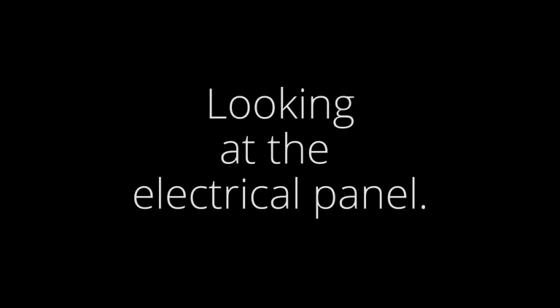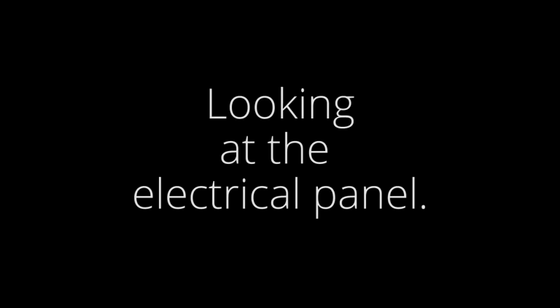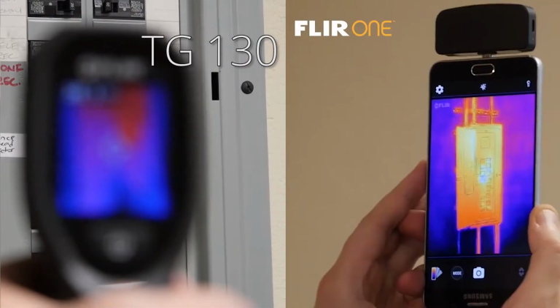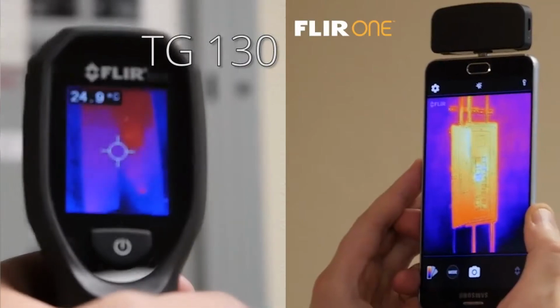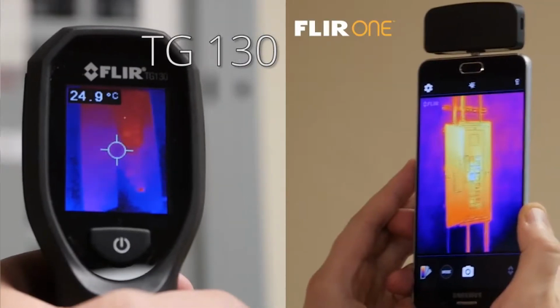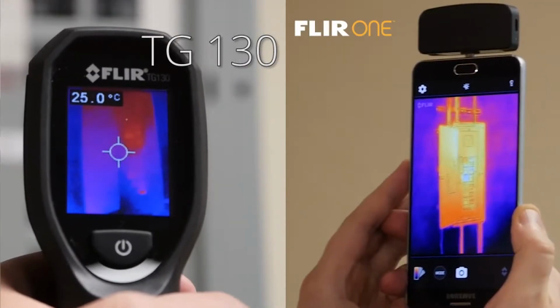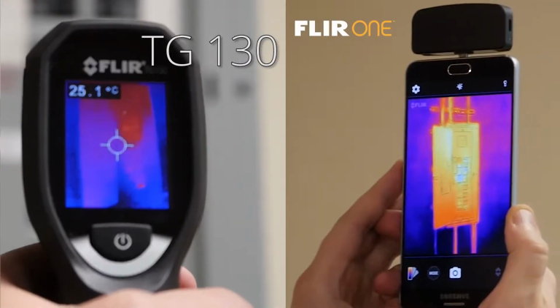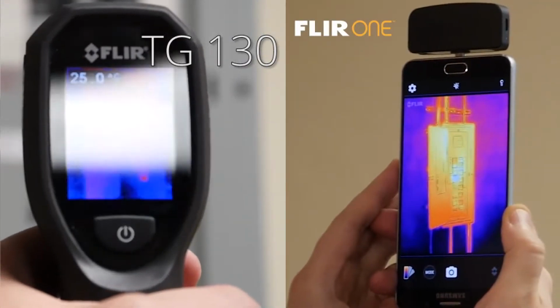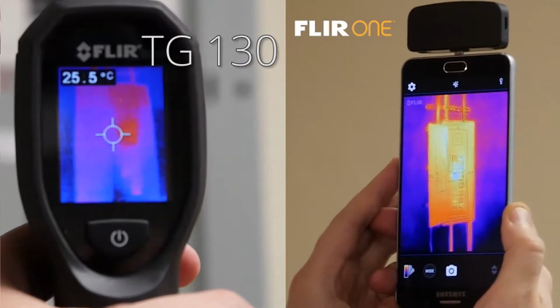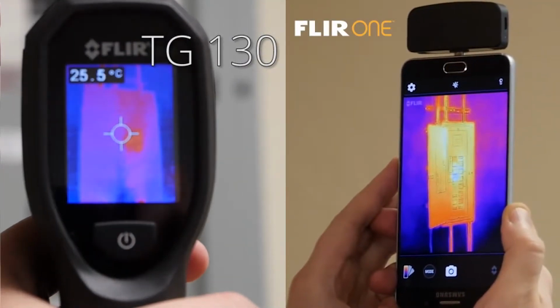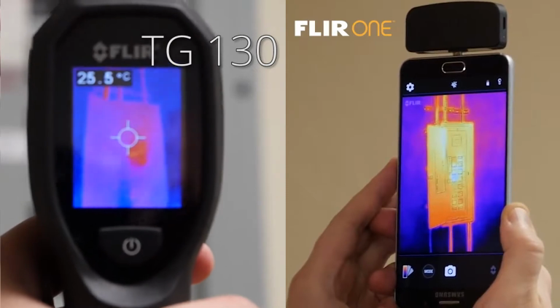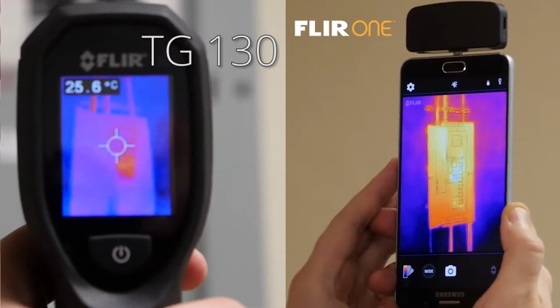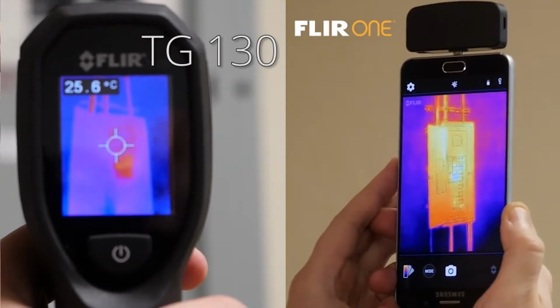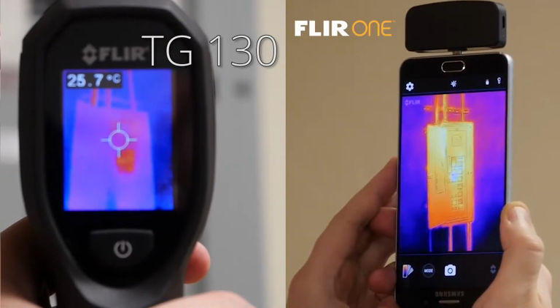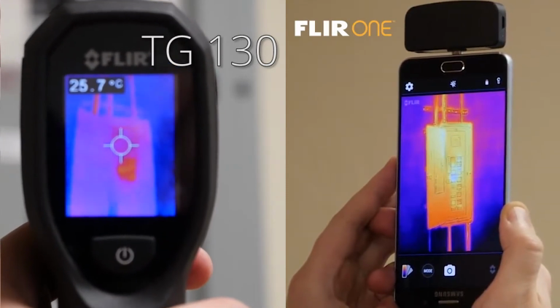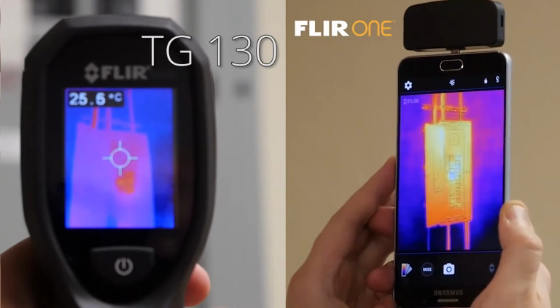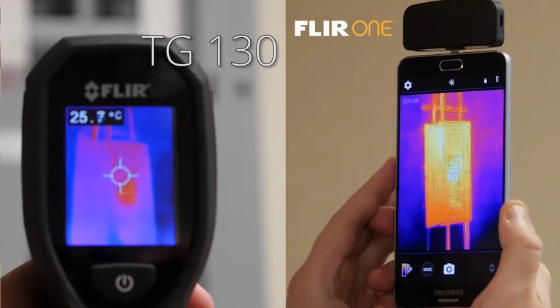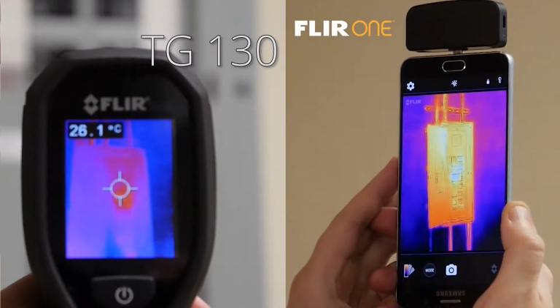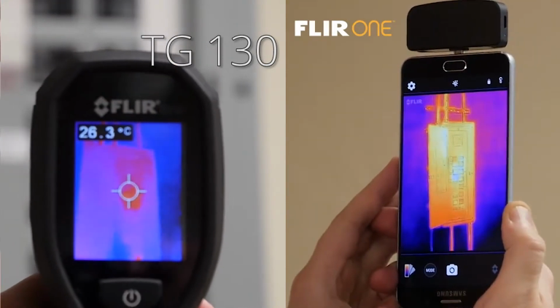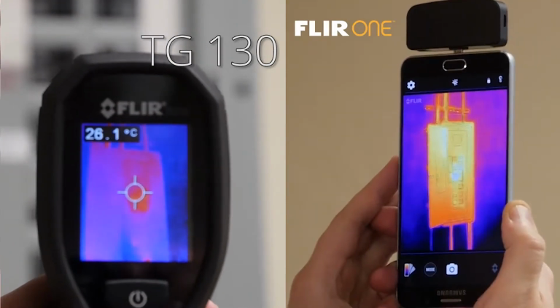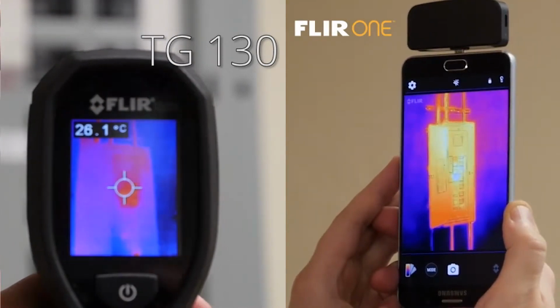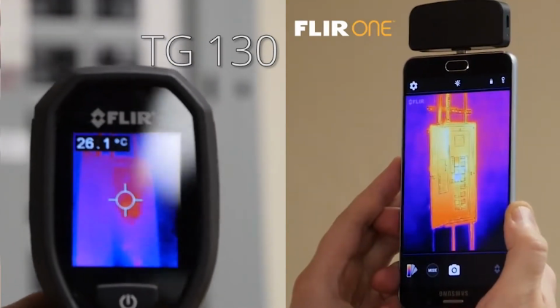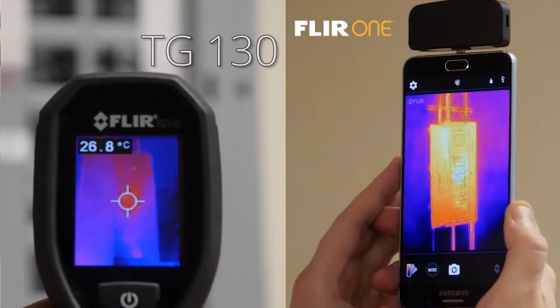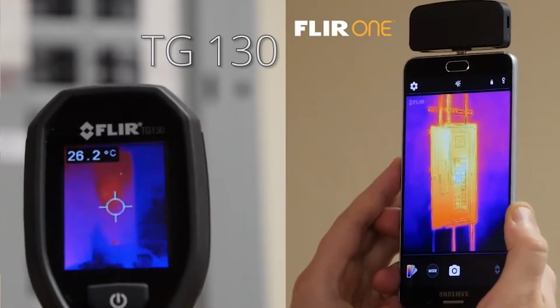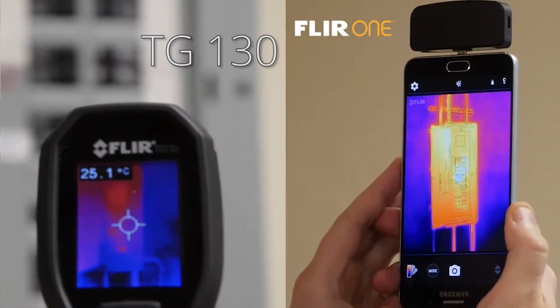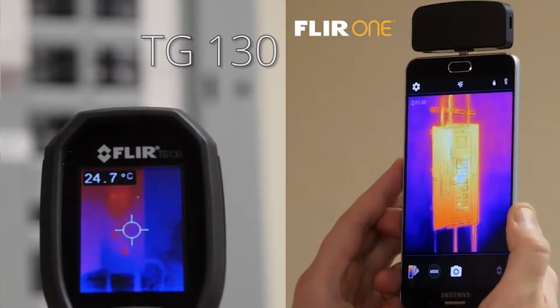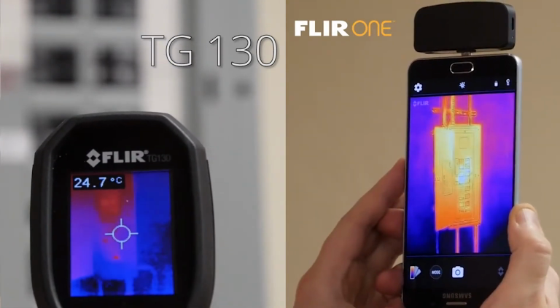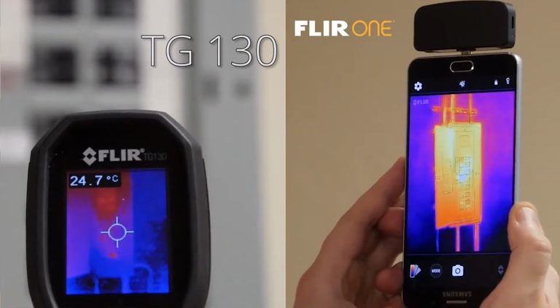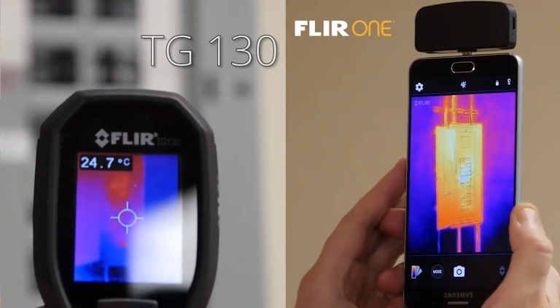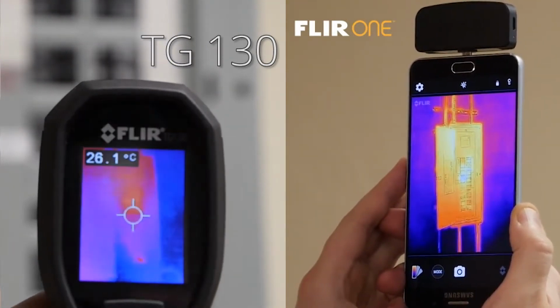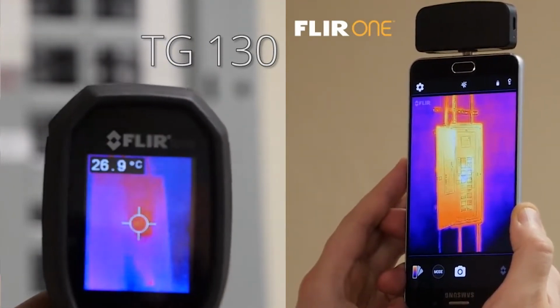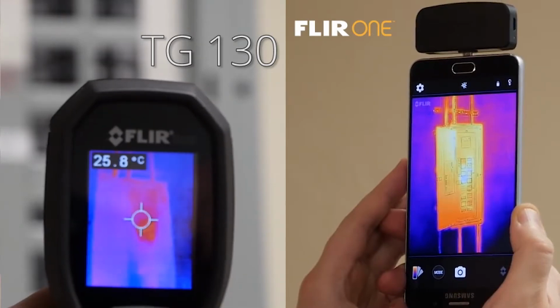You don't have to get too close, you don't have to burn your hand, and you've got a very clear reading that is going to tell you something that you need to know temperature-wise.